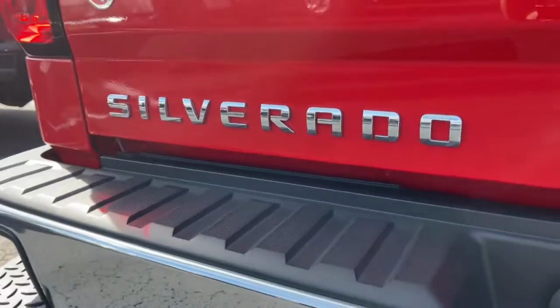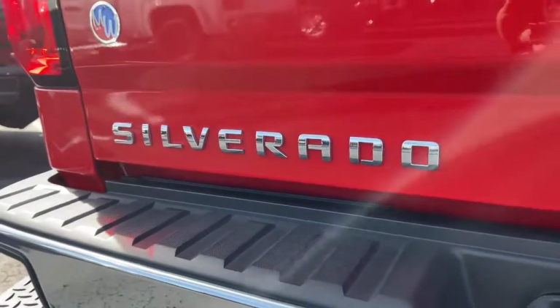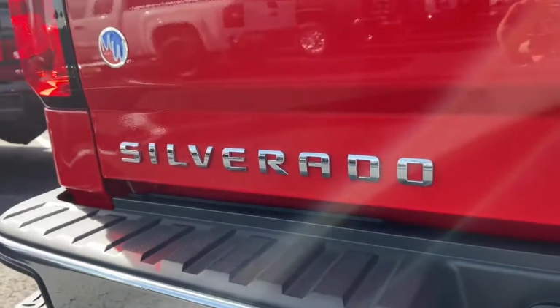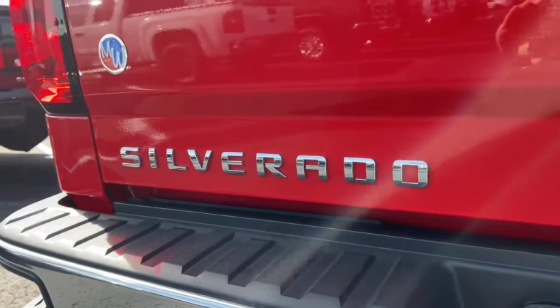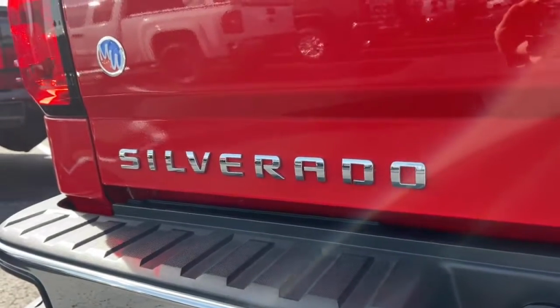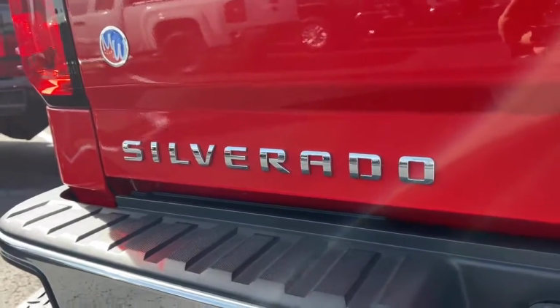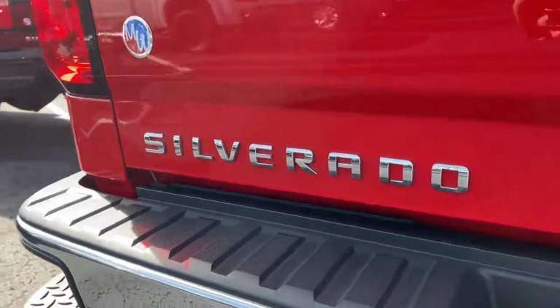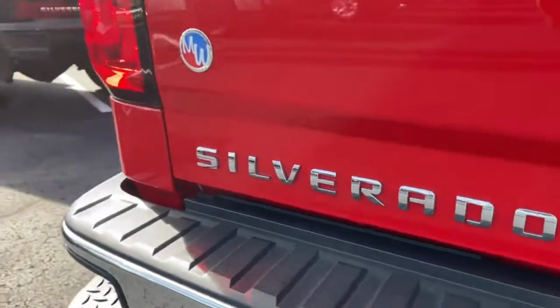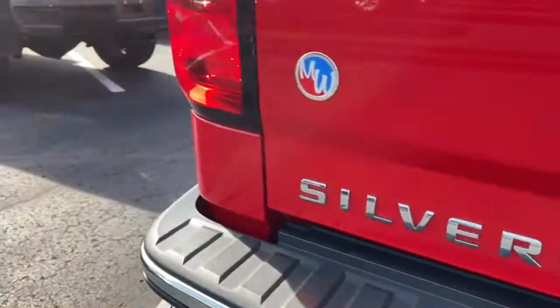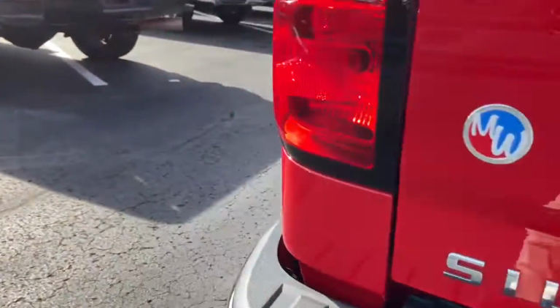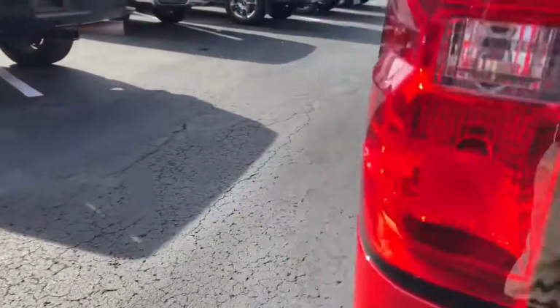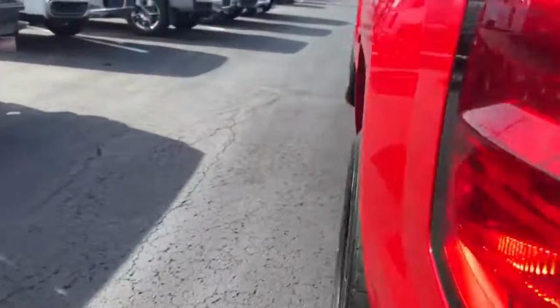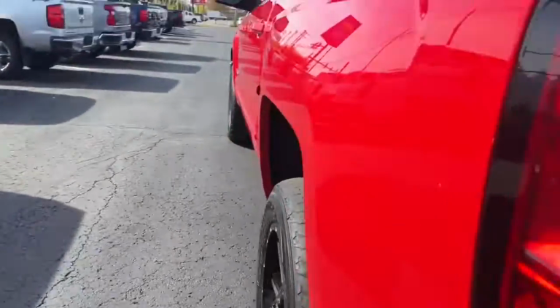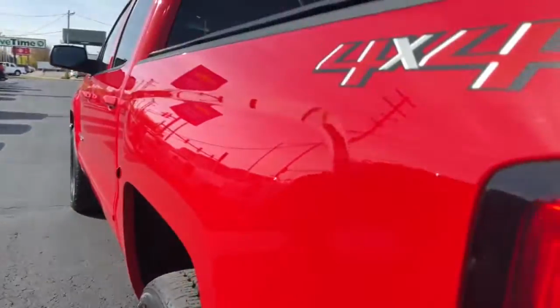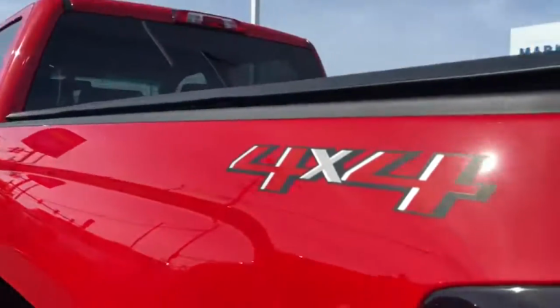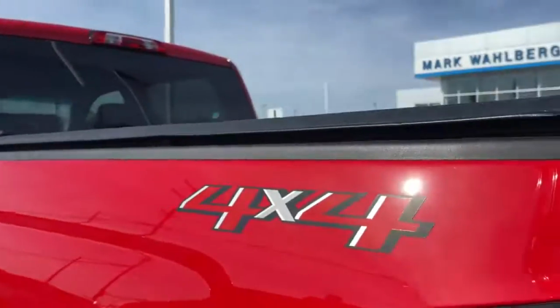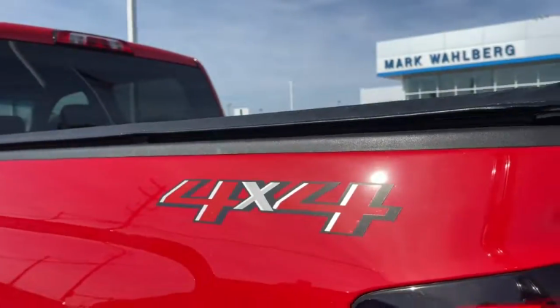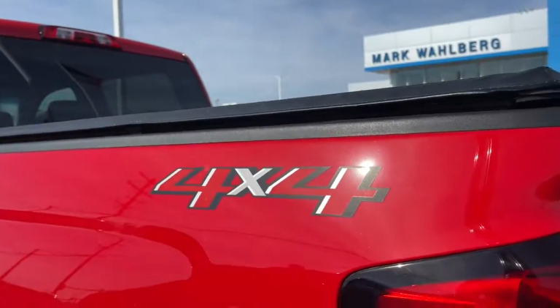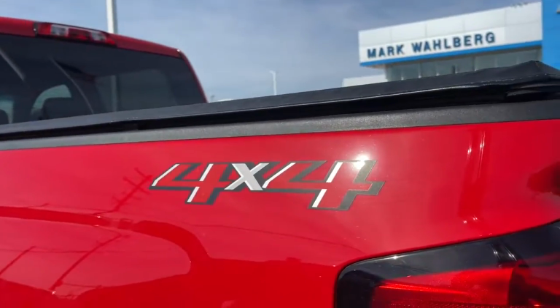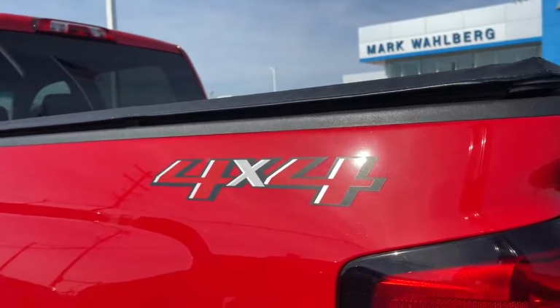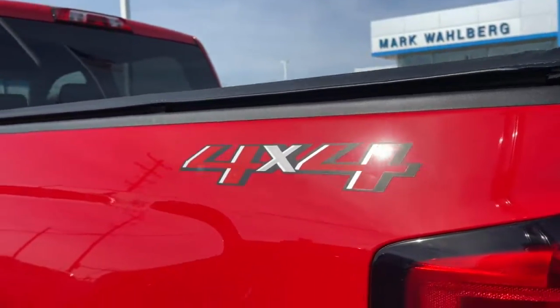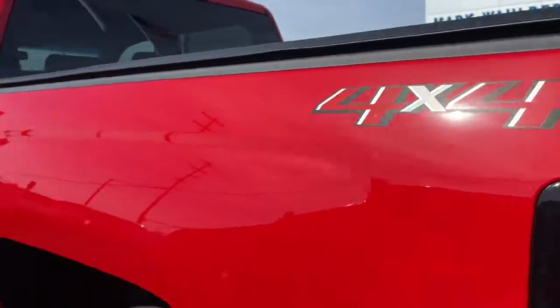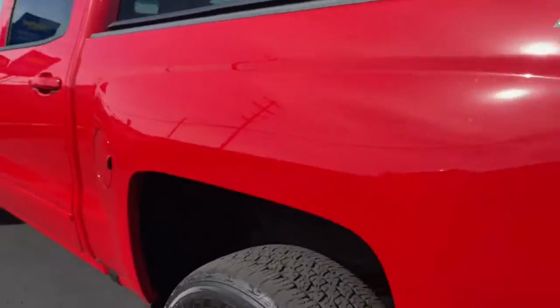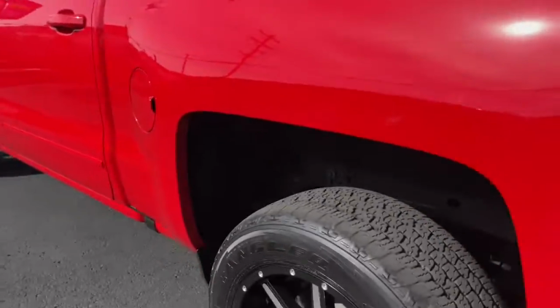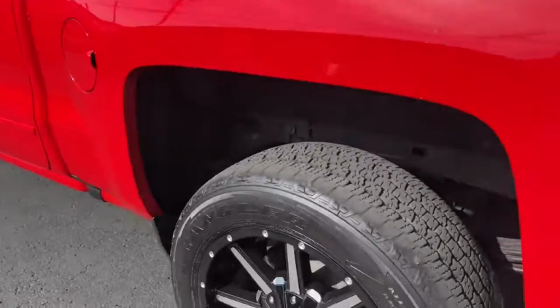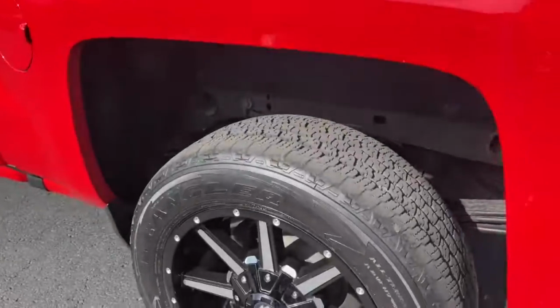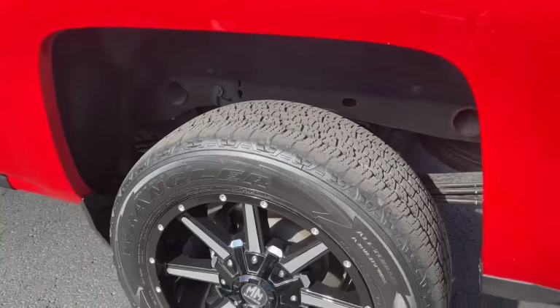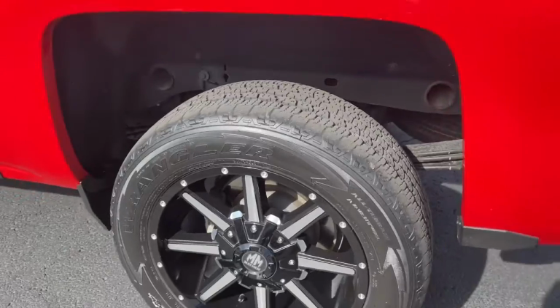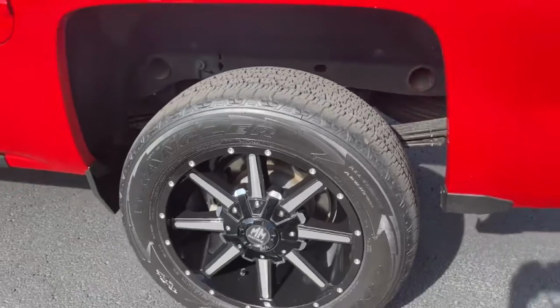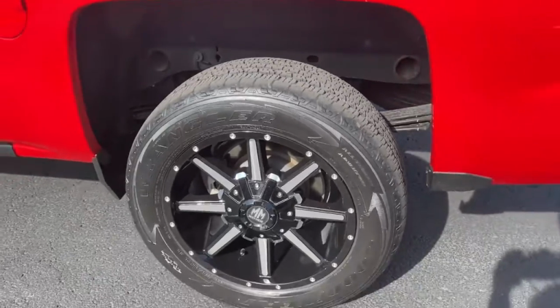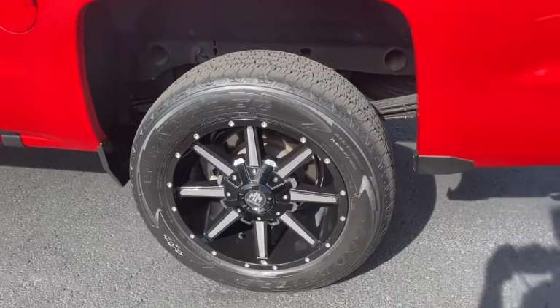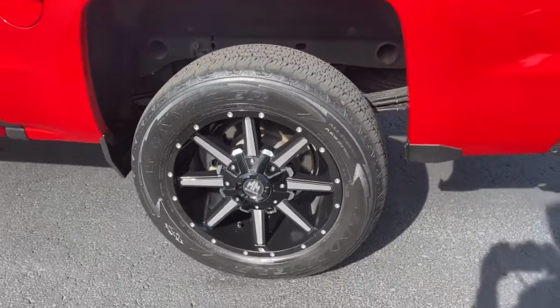Additional features include electronic stability control, aluminum wheels, steering wheel audio controls, and dual-zone AC.